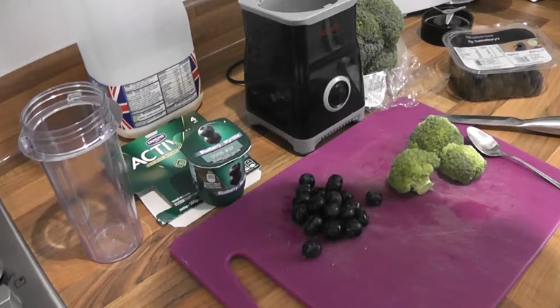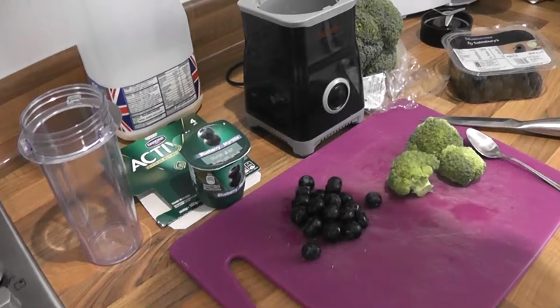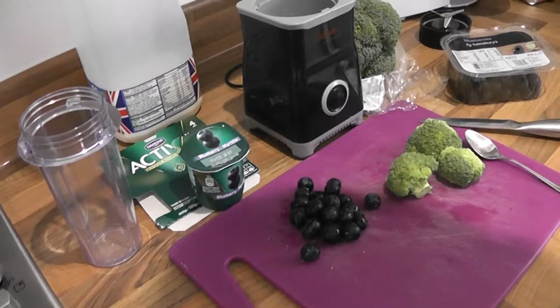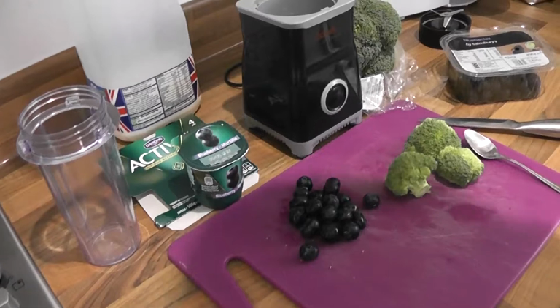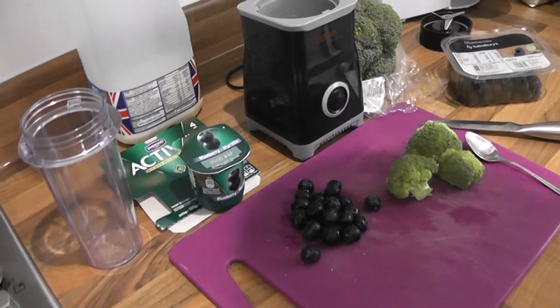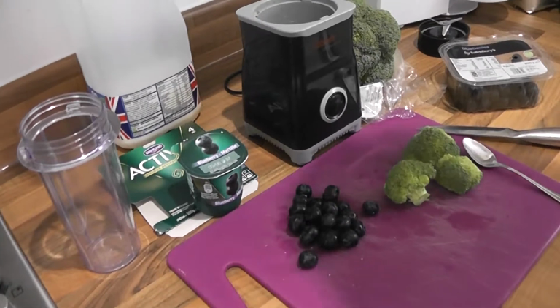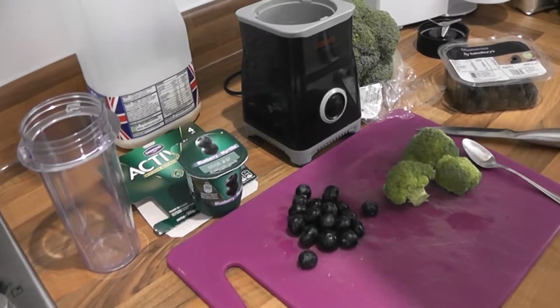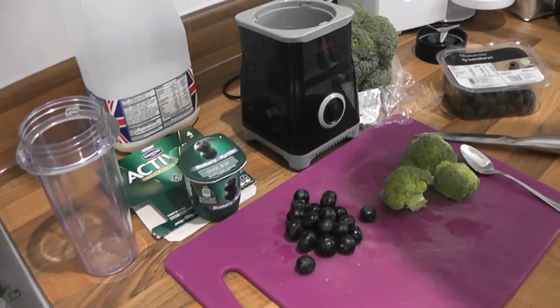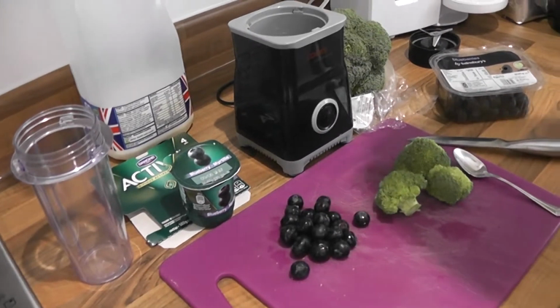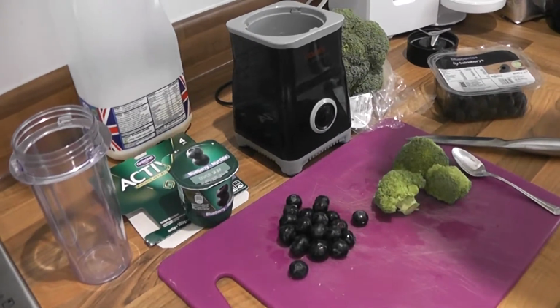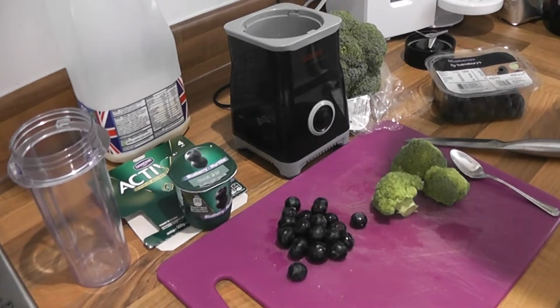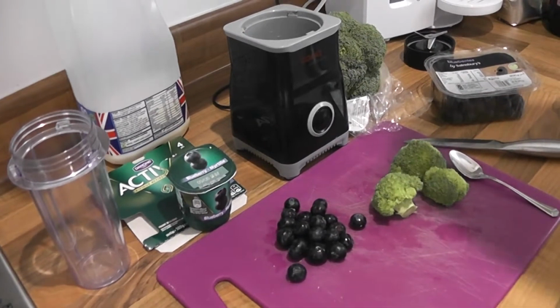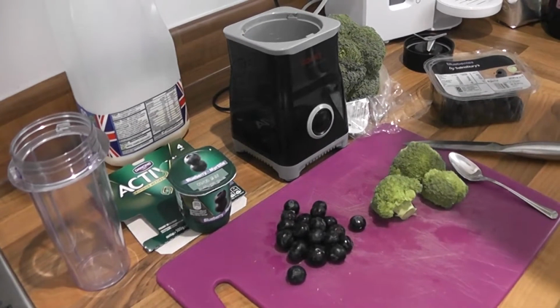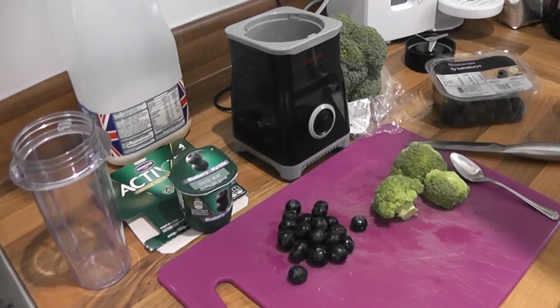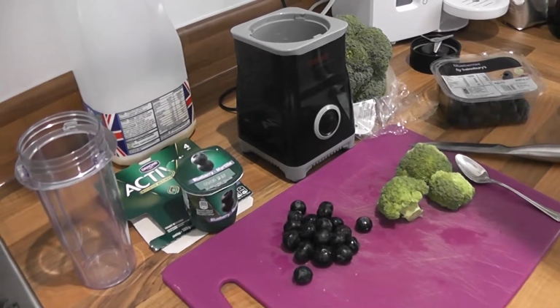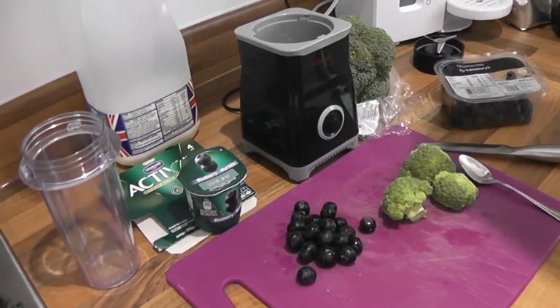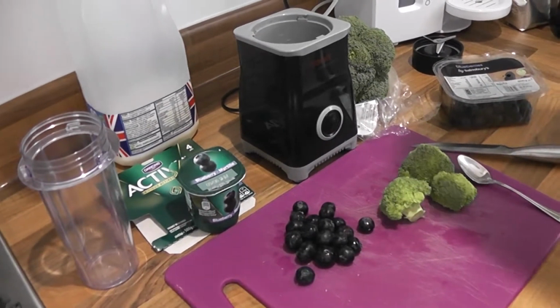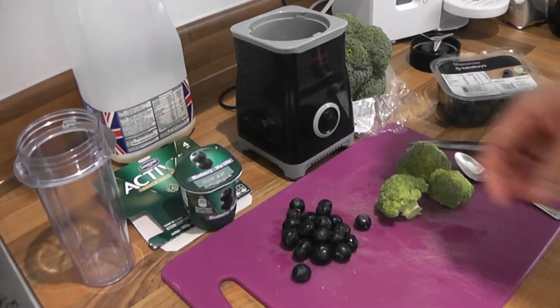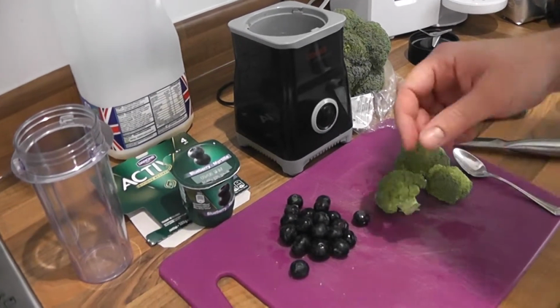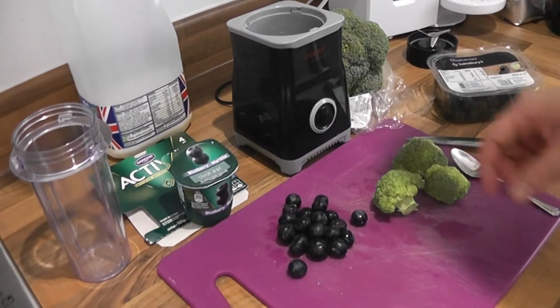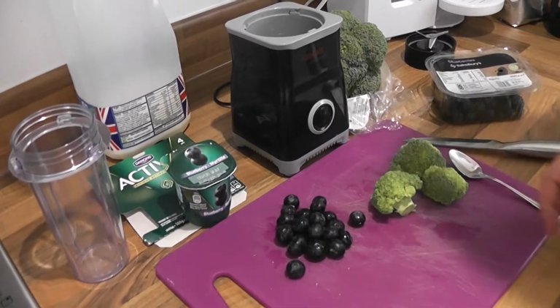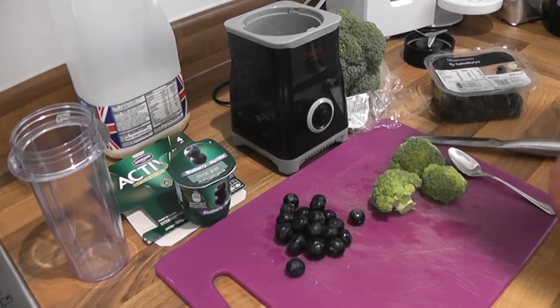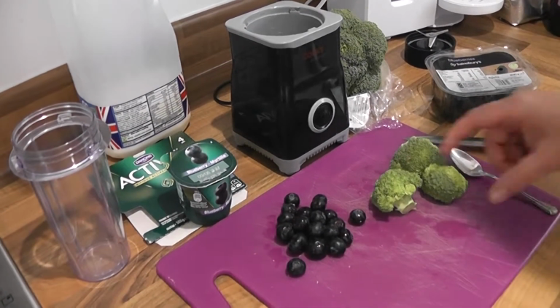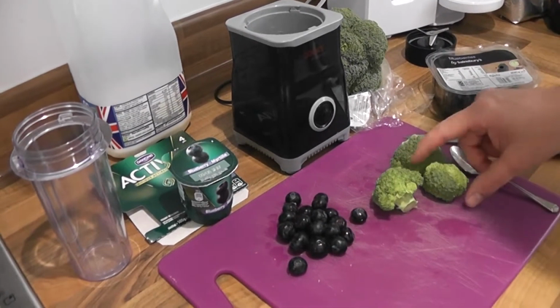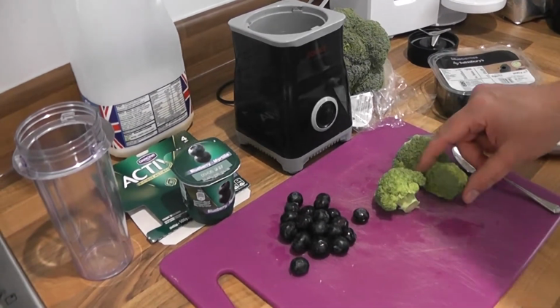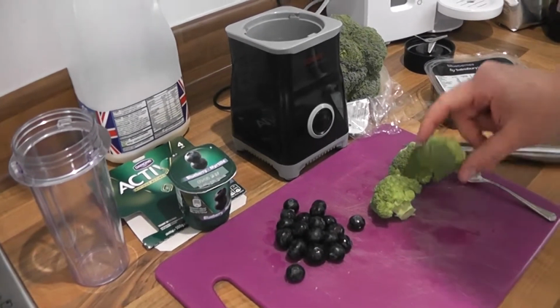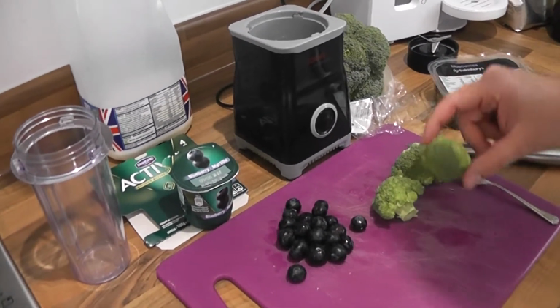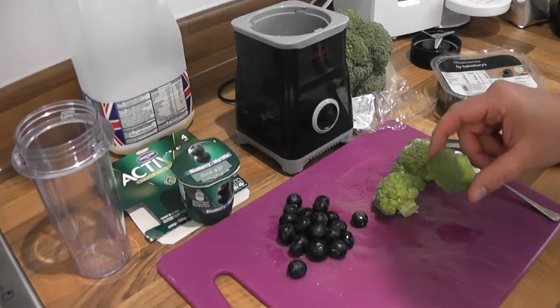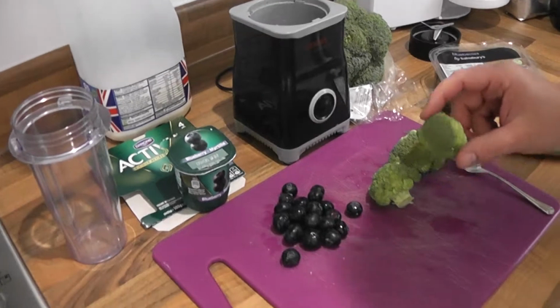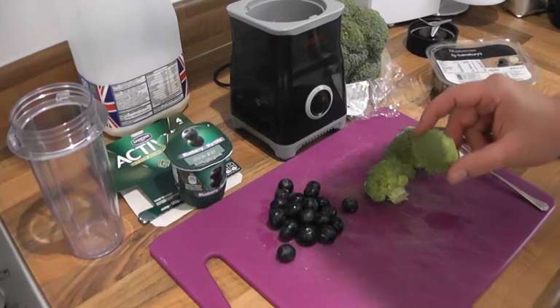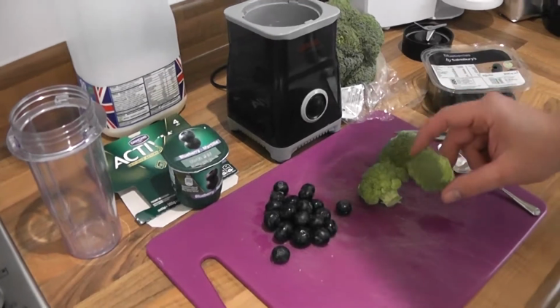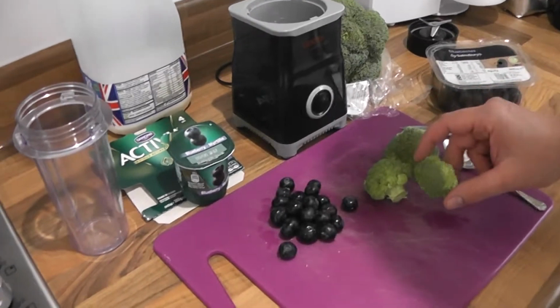Okay, welcome back to my channel. Today I am going to make a blueberry and broccoli smoothie.